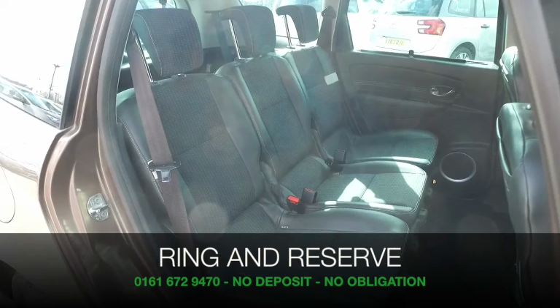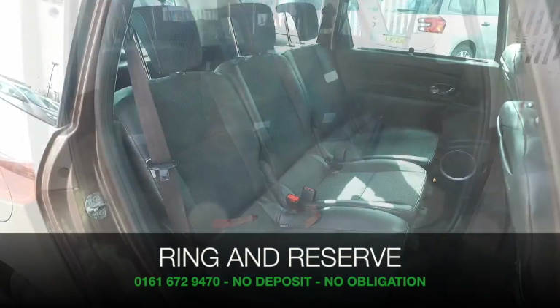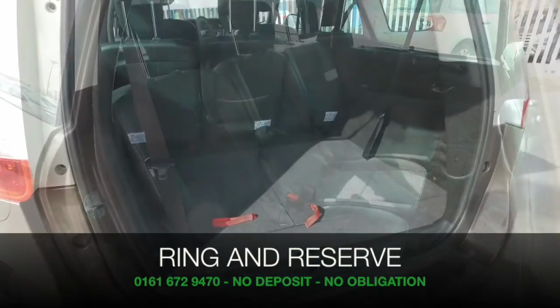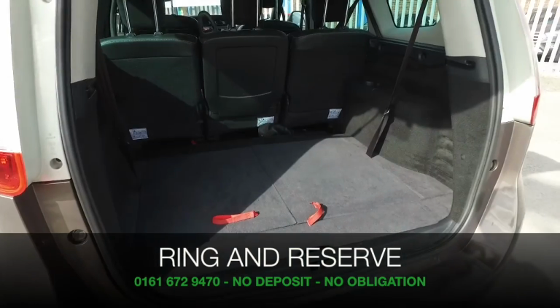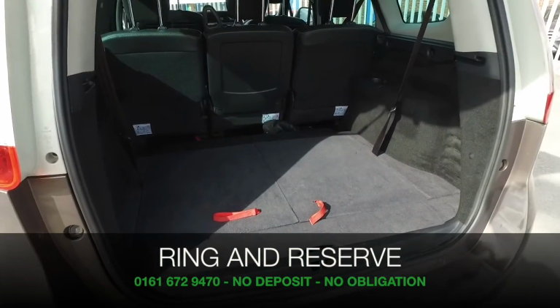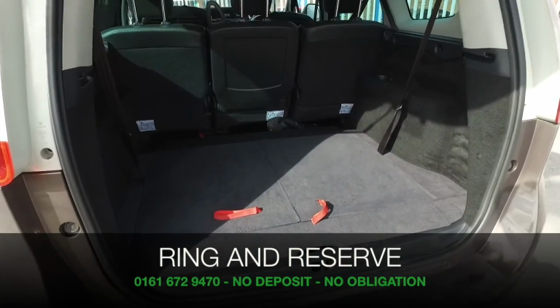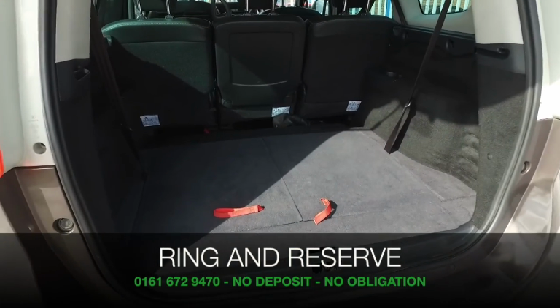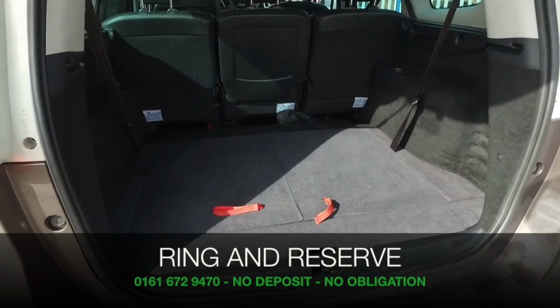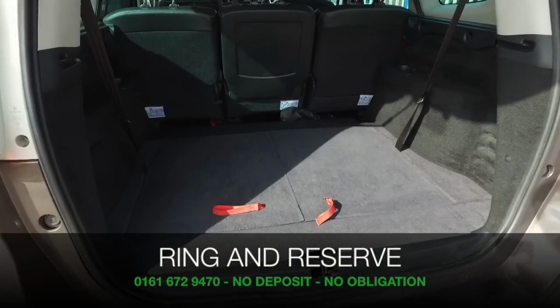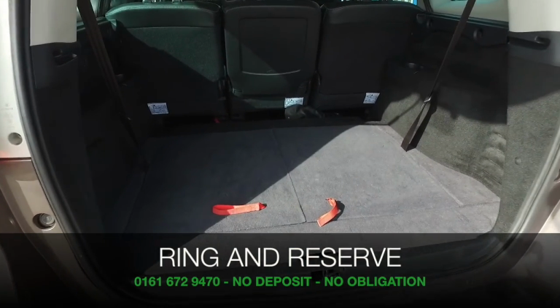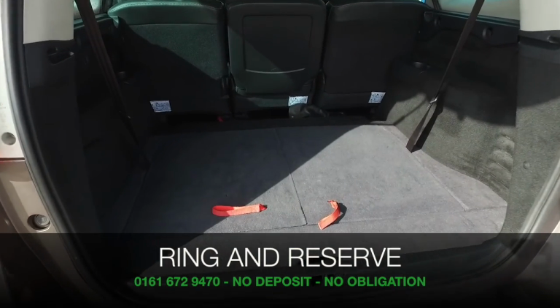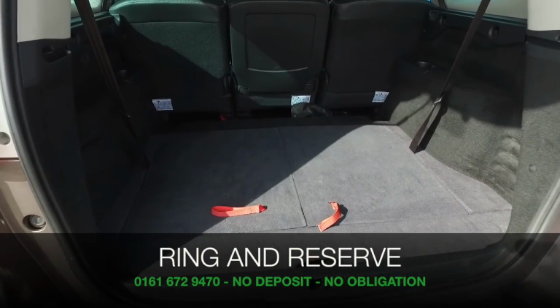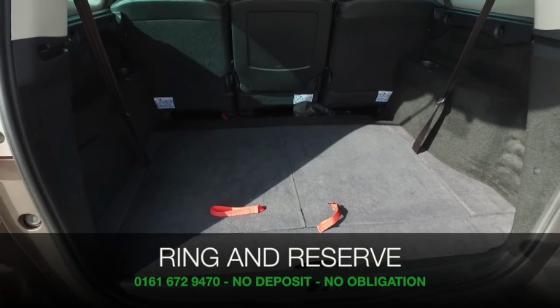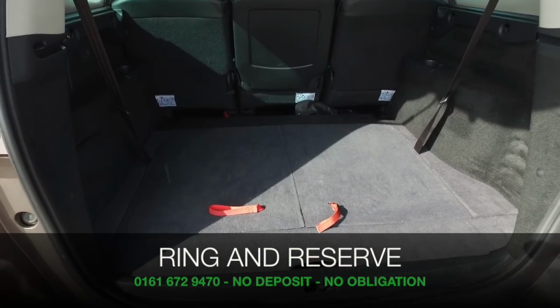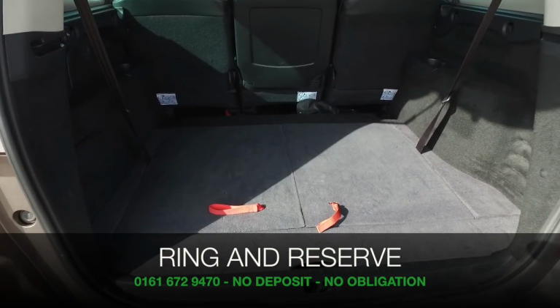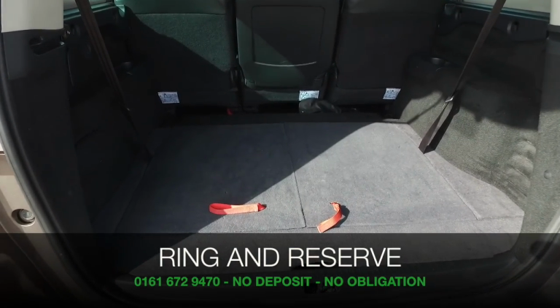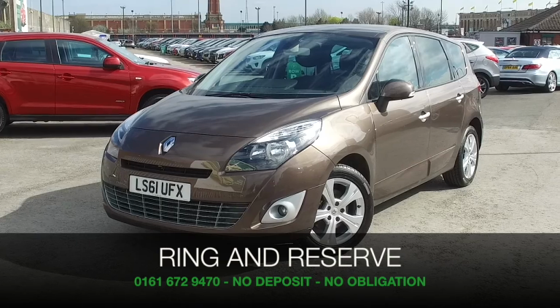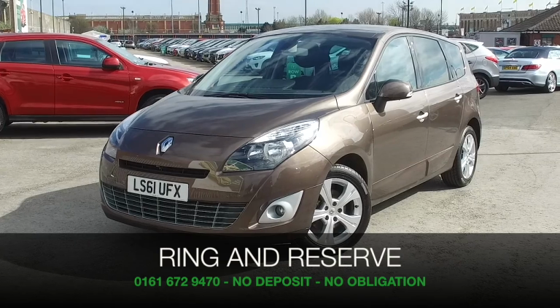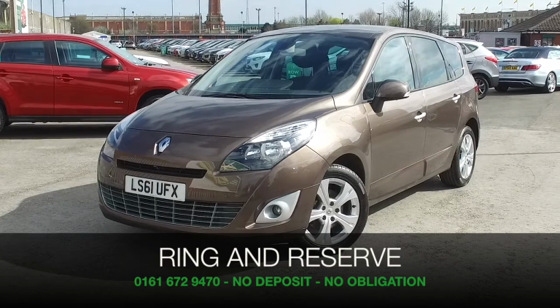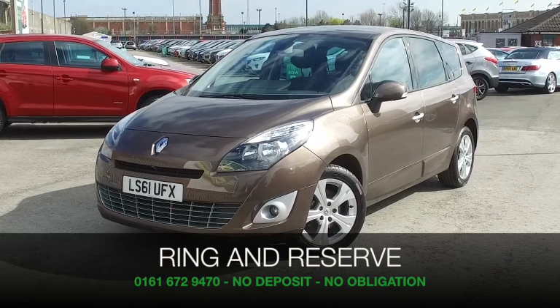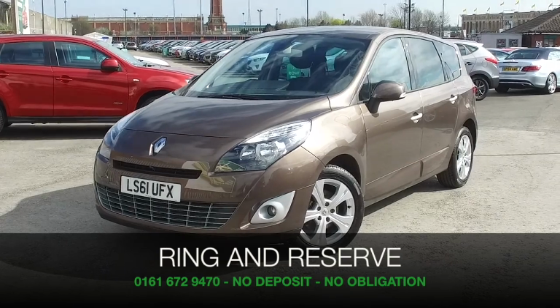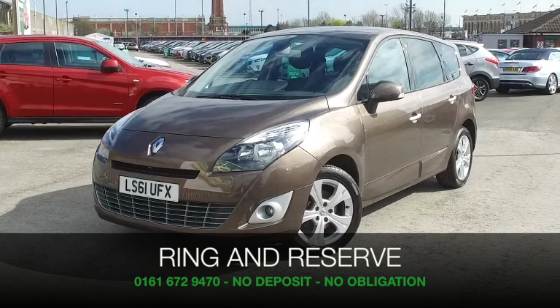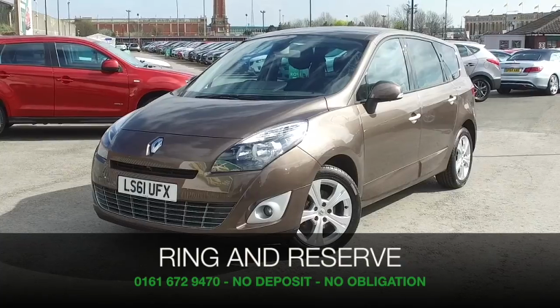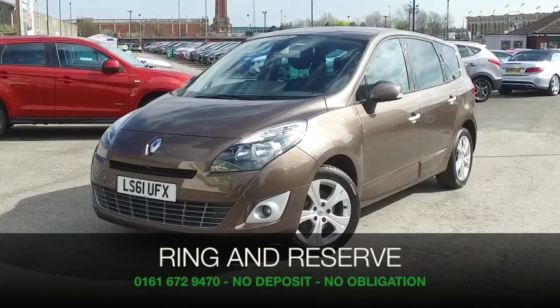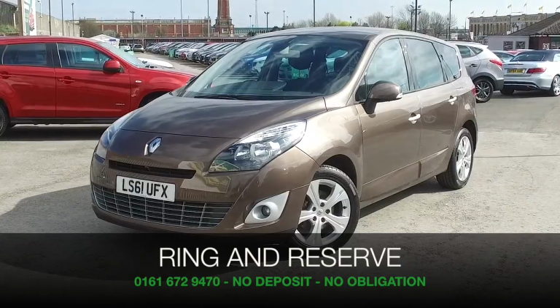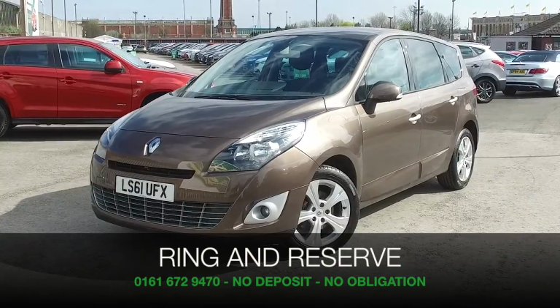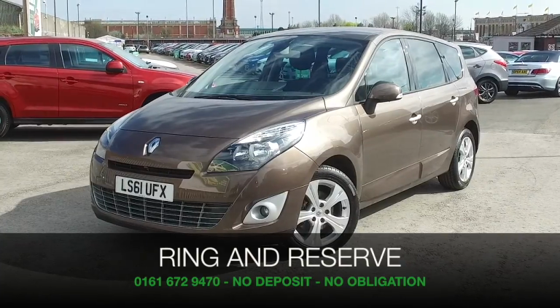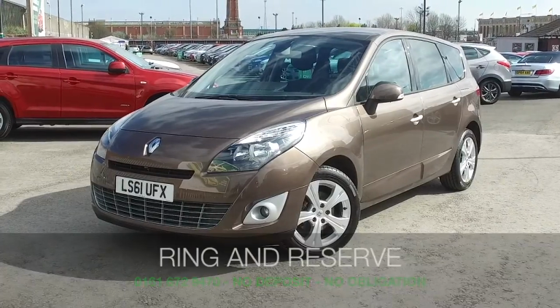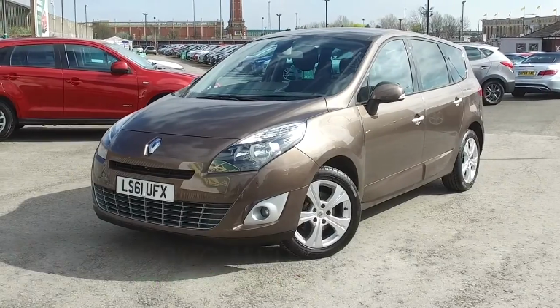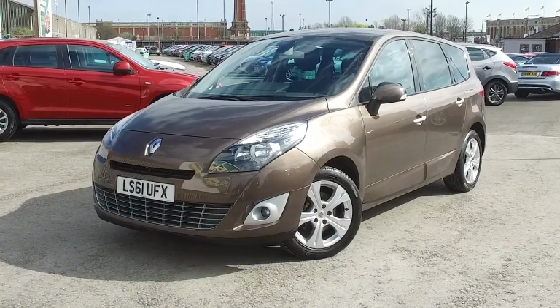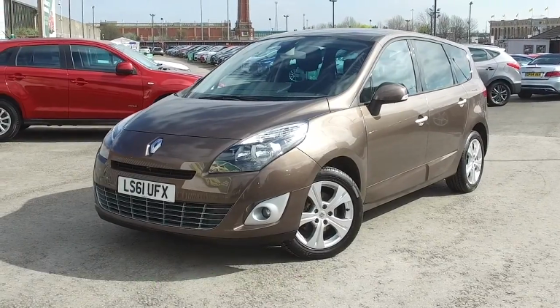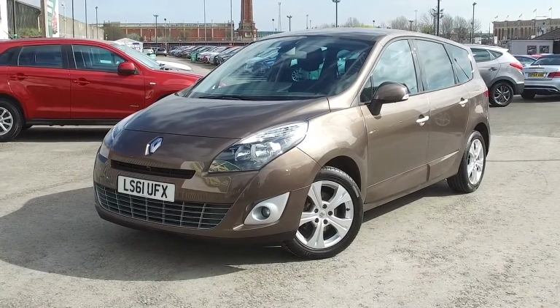Bring your licence with you, have a test drive, and discover this great car for yourself at Fords of Winsford.